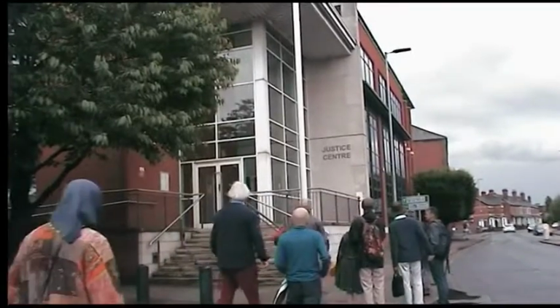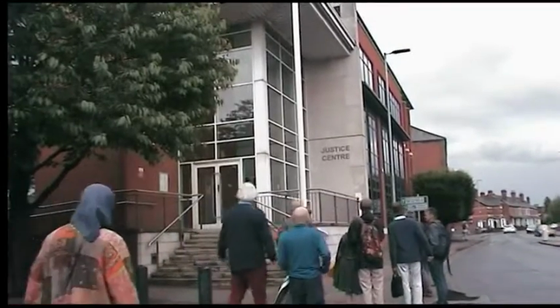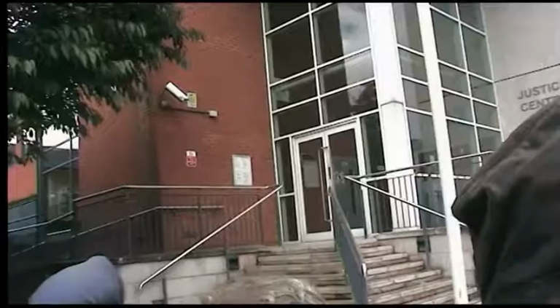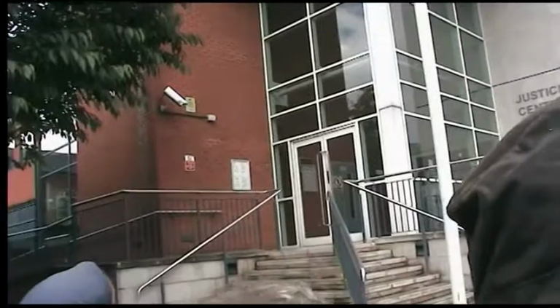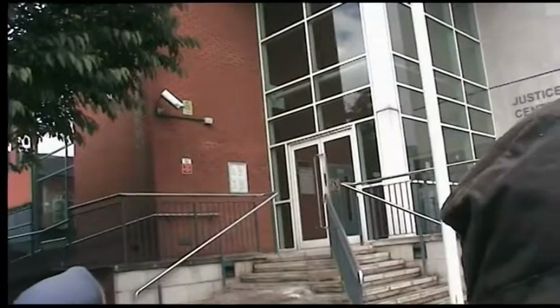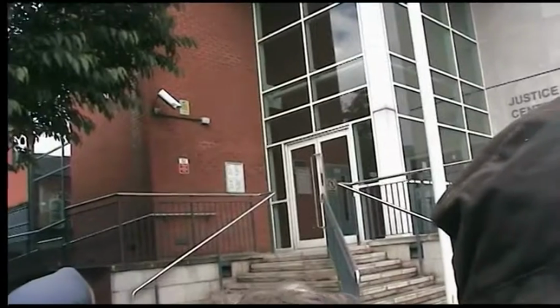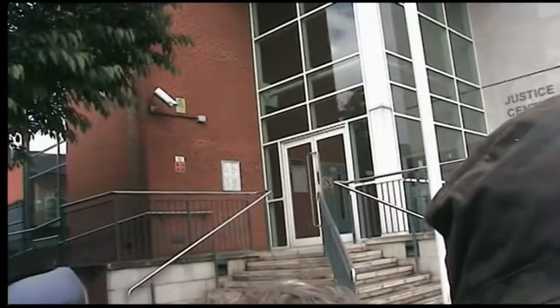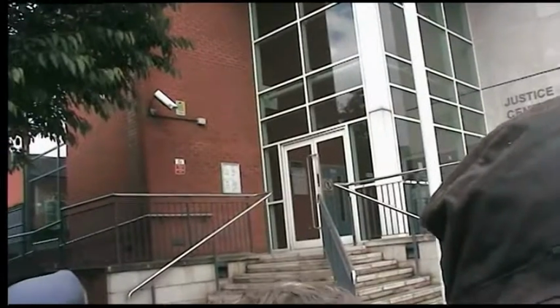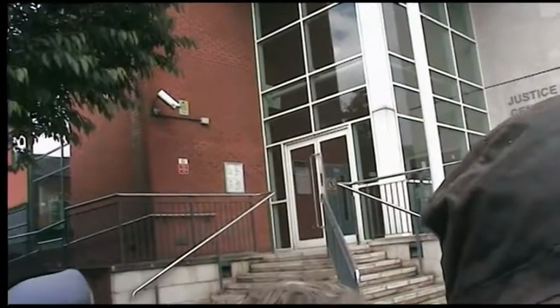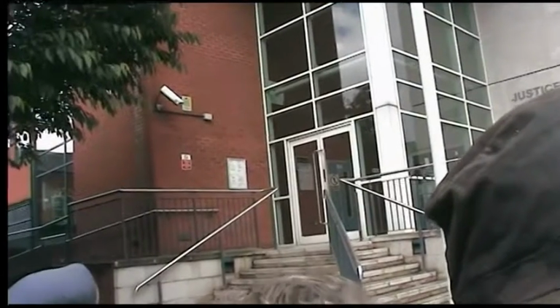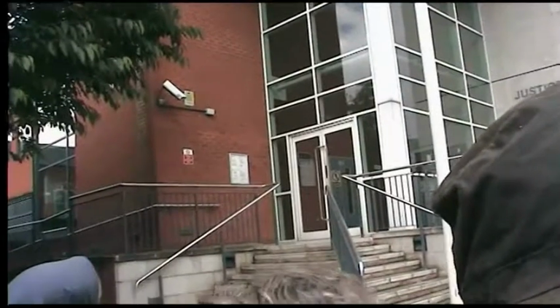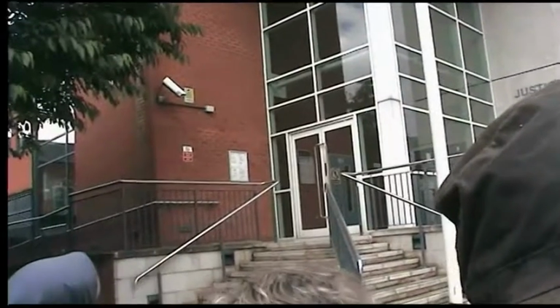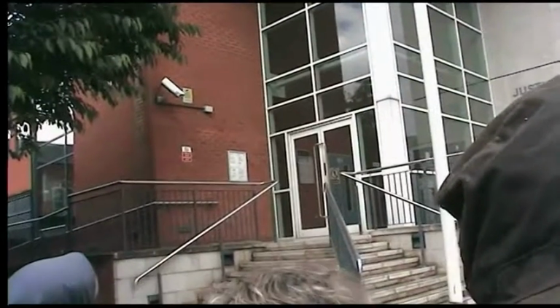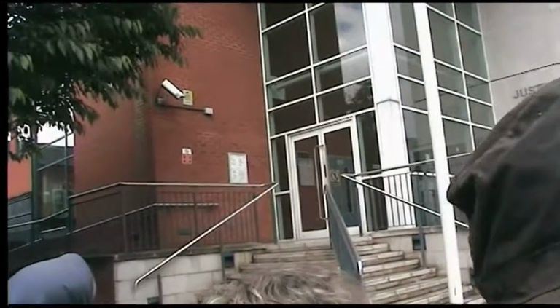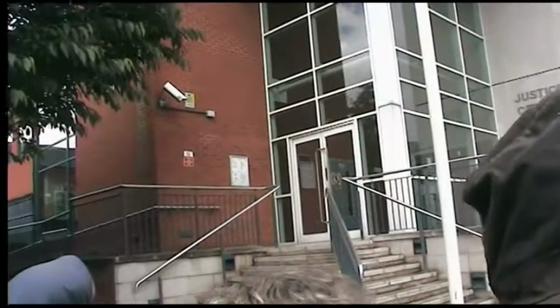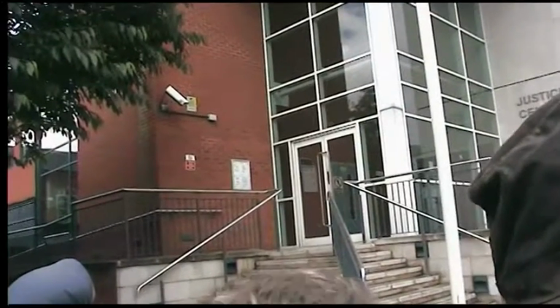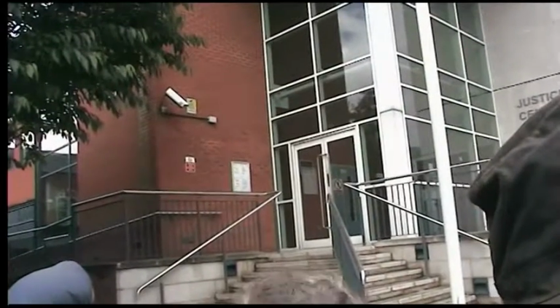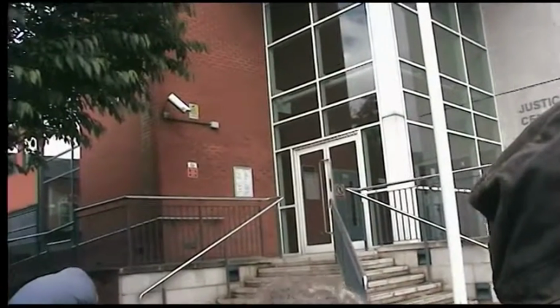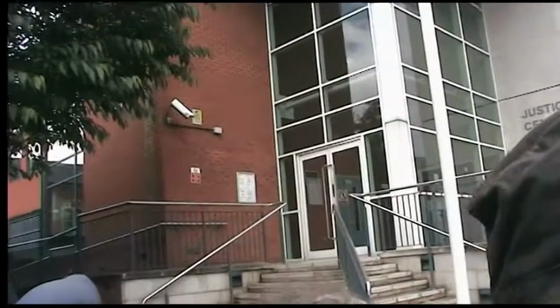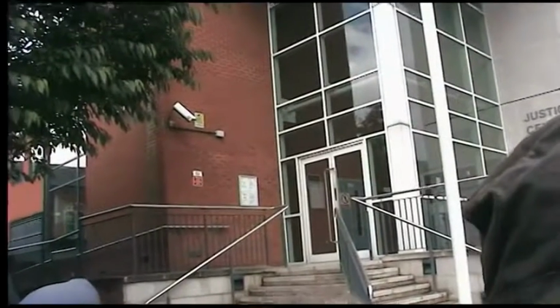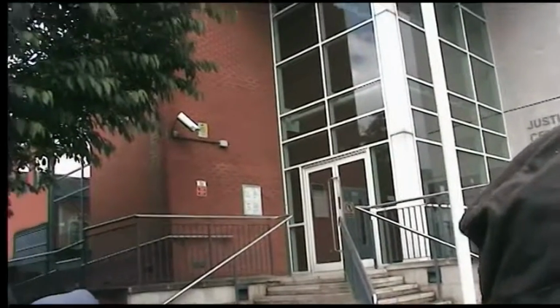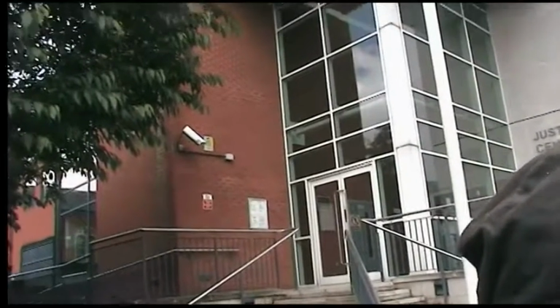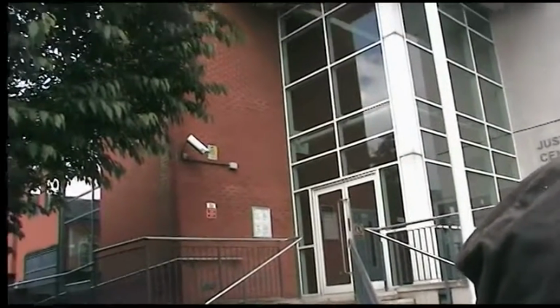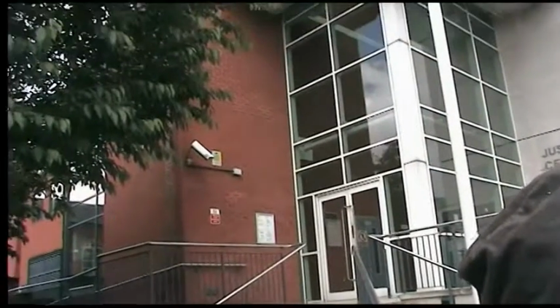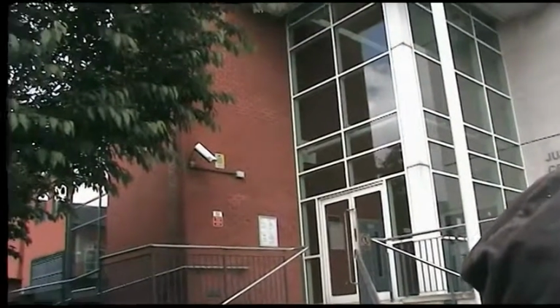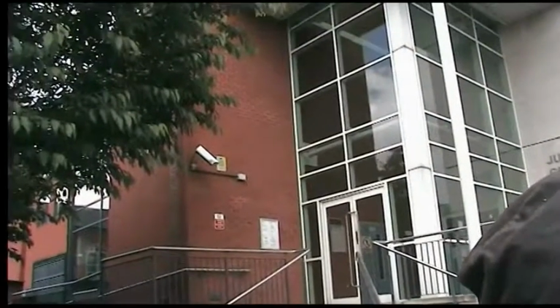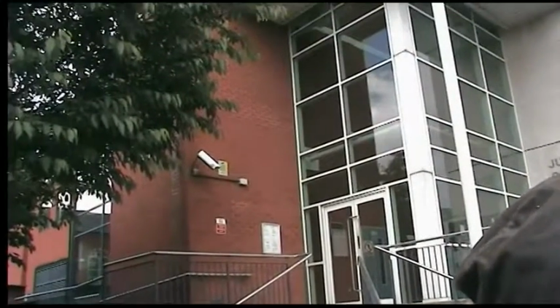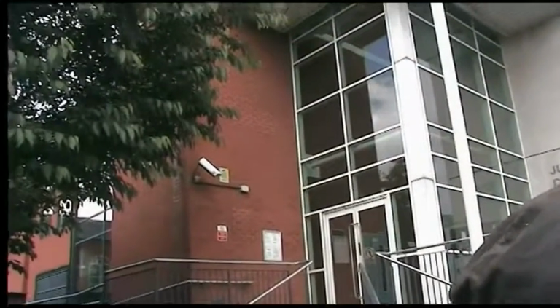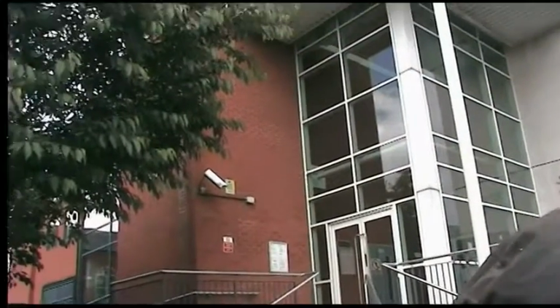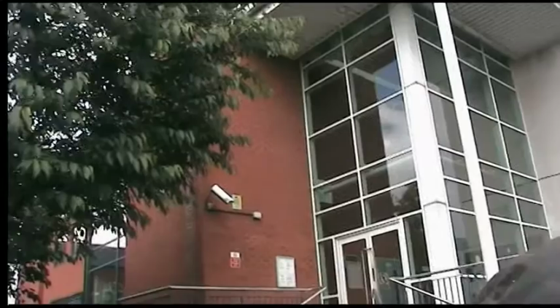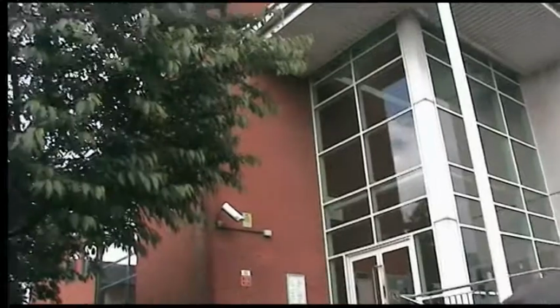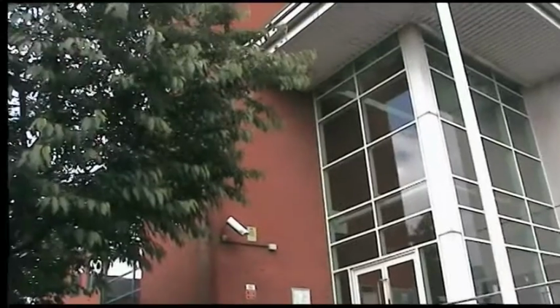It doesn't look like it's weathering particularly well, does it? 2001, HBG.